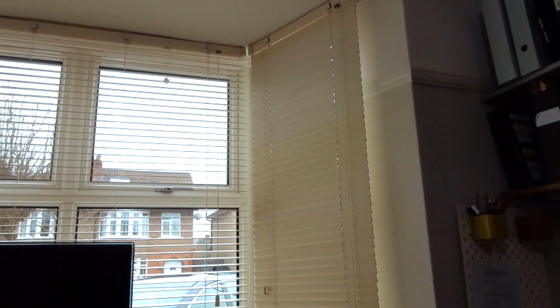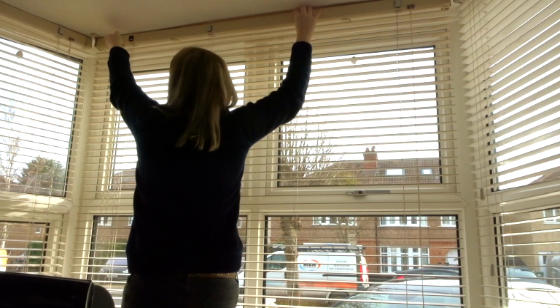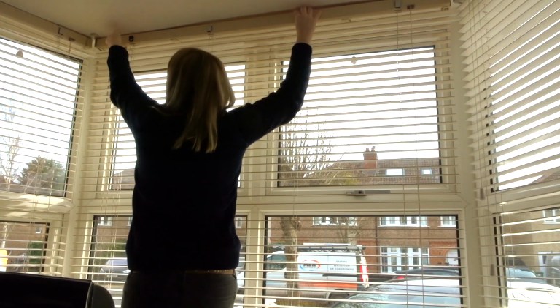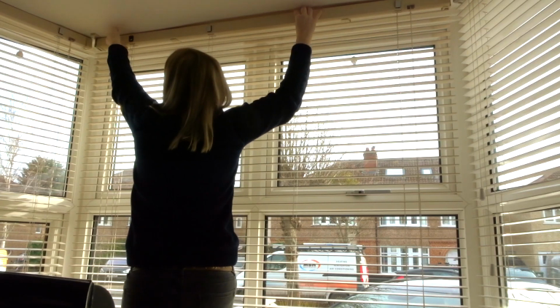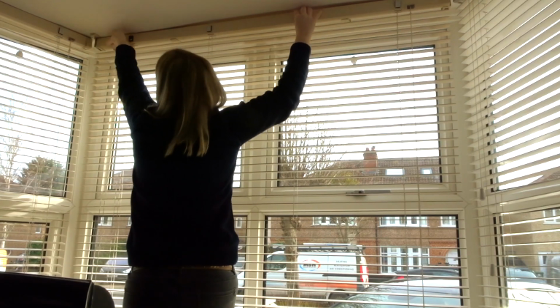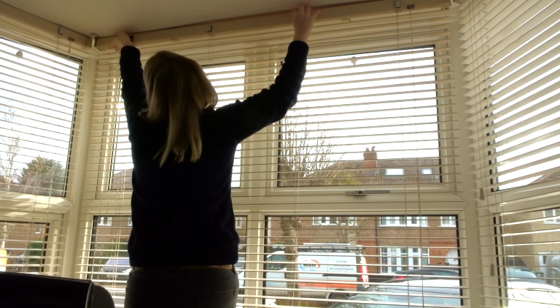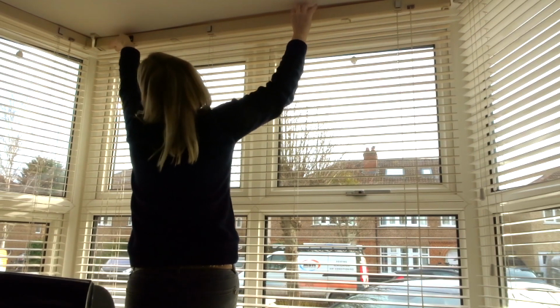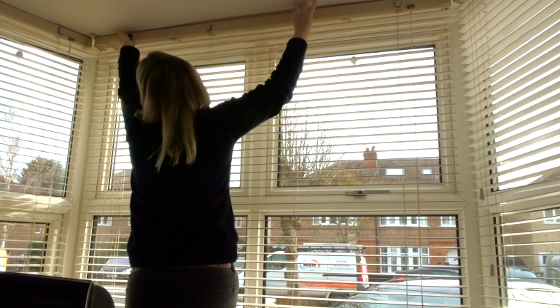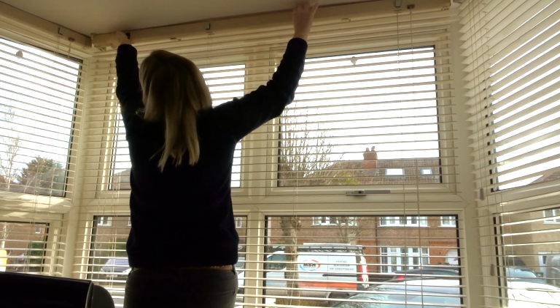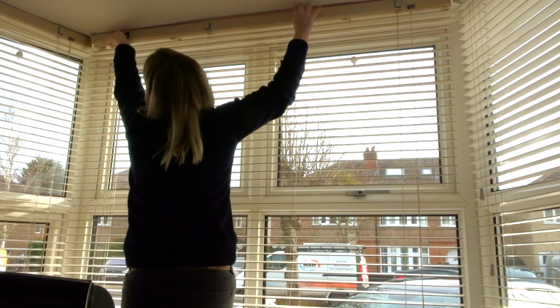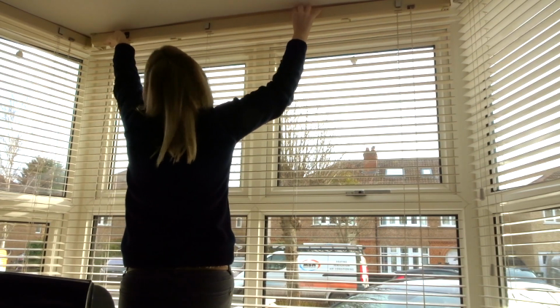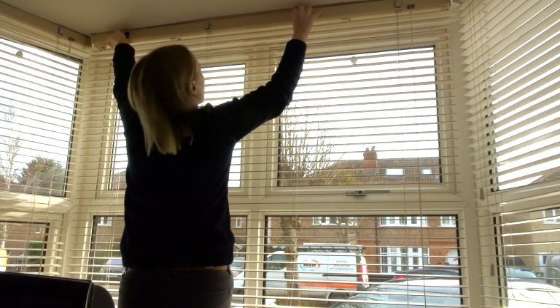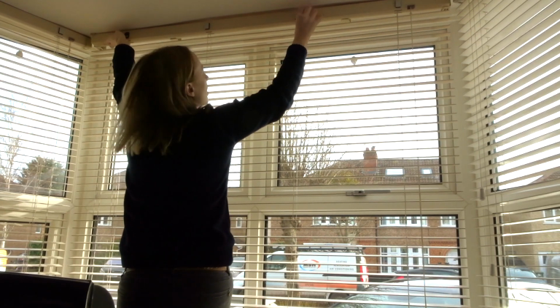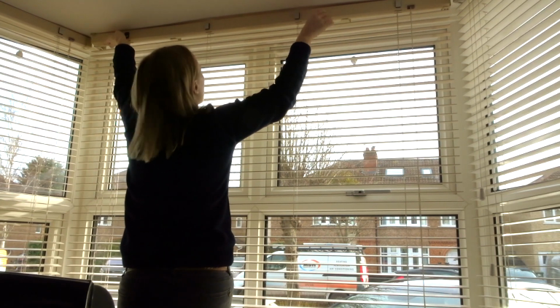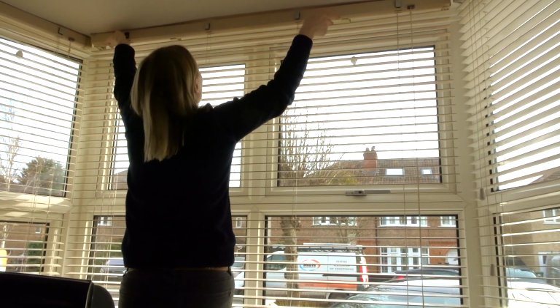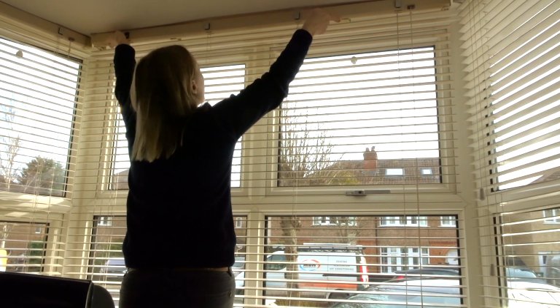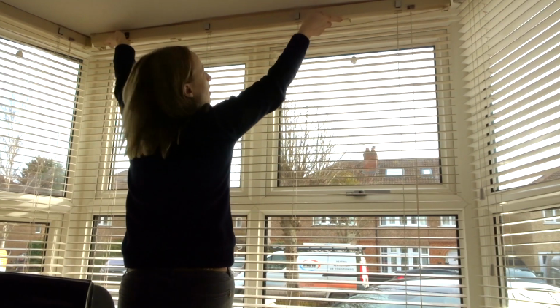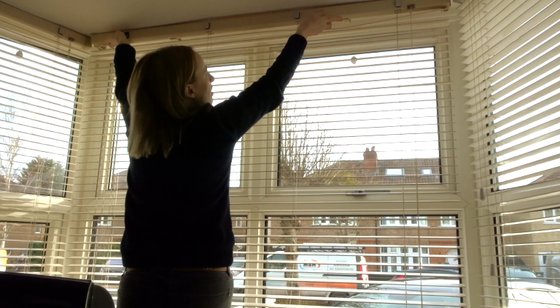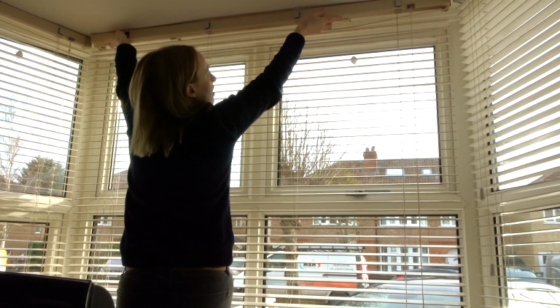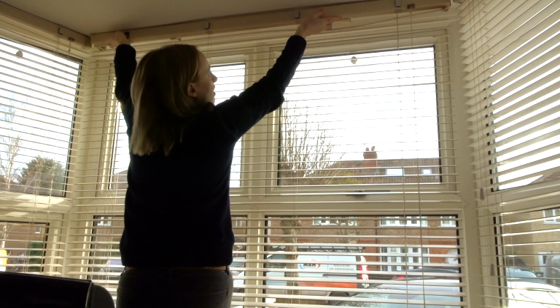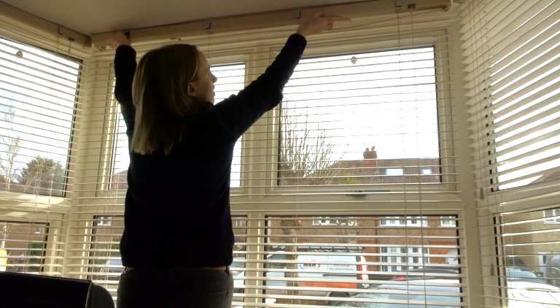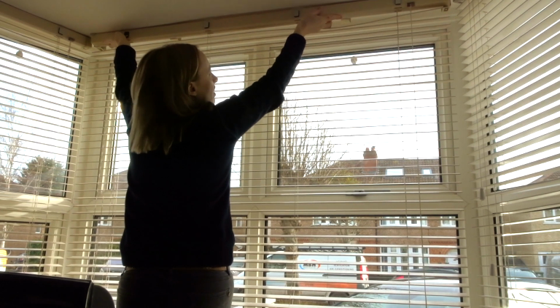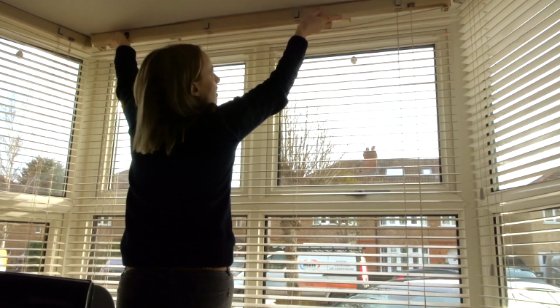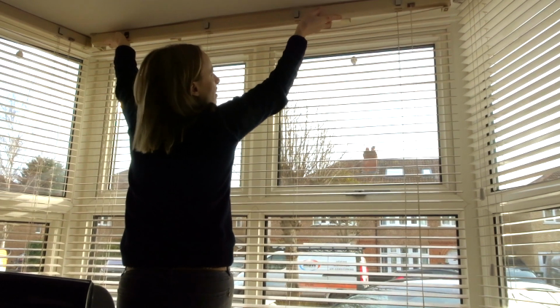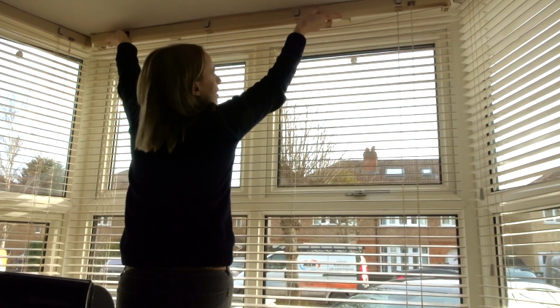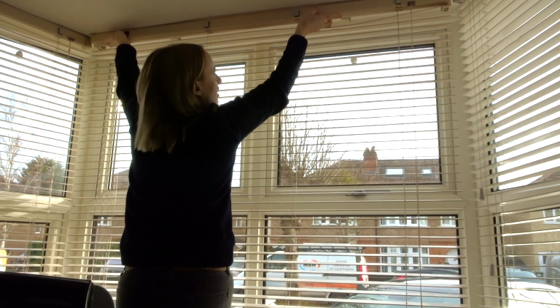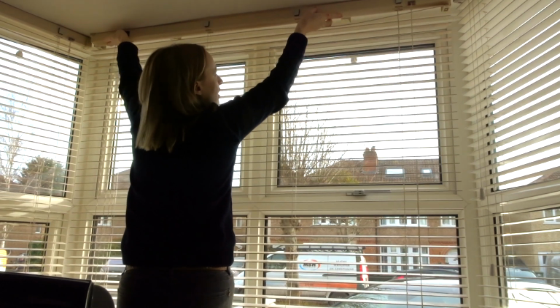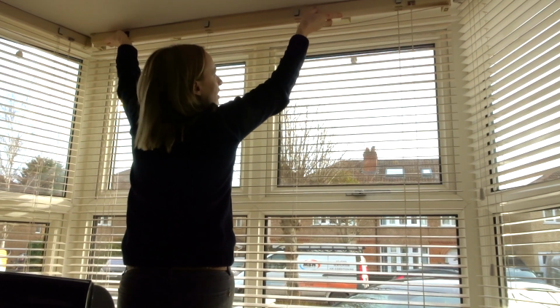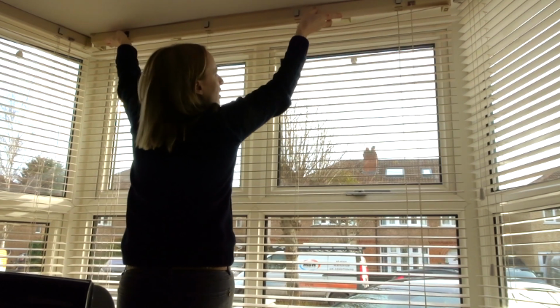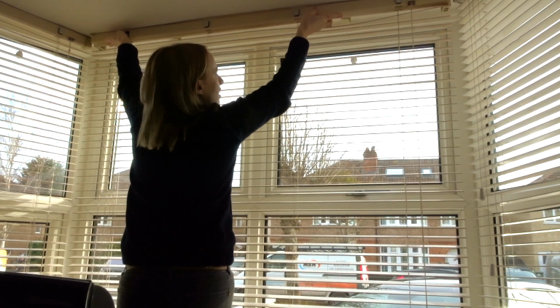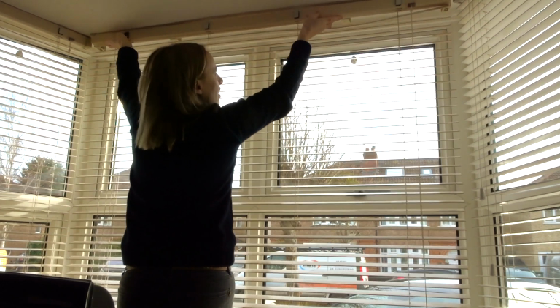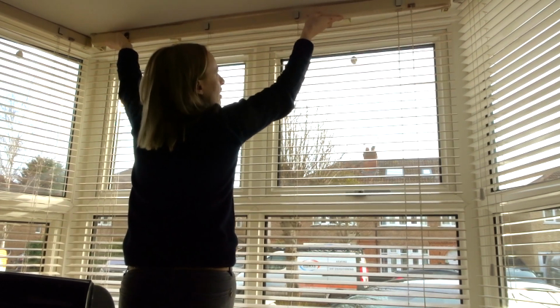The blinds are made of MDF, but this method could be used on wooden blinds or faux wooden blinds.